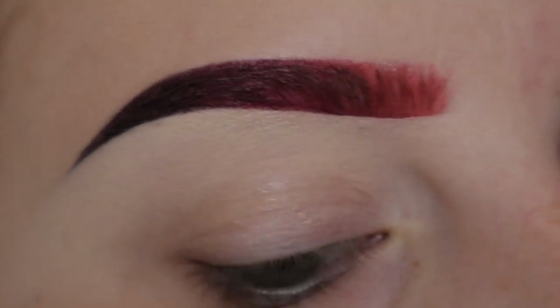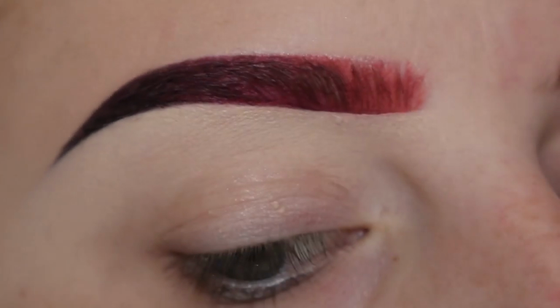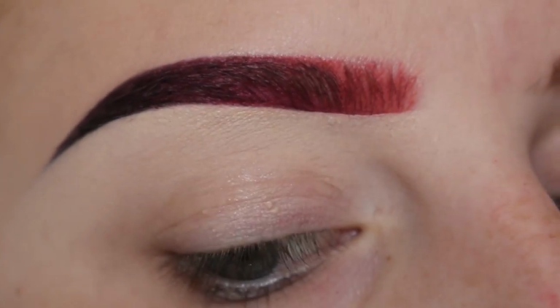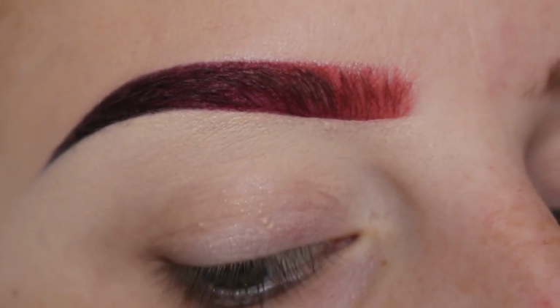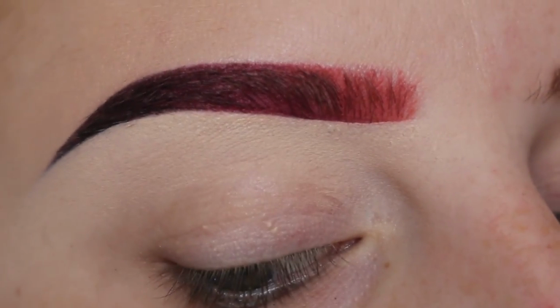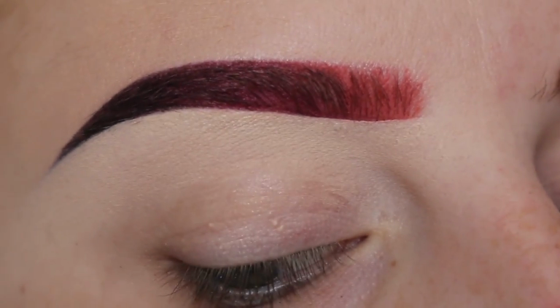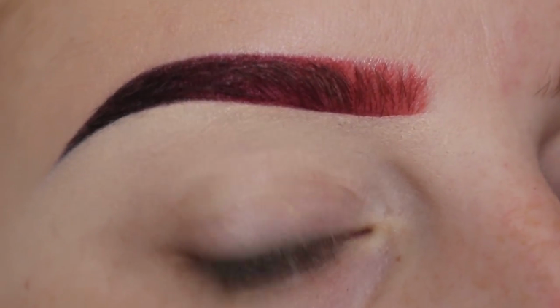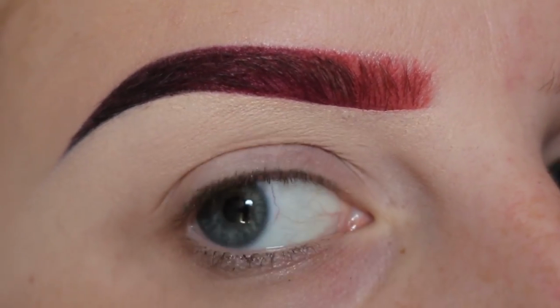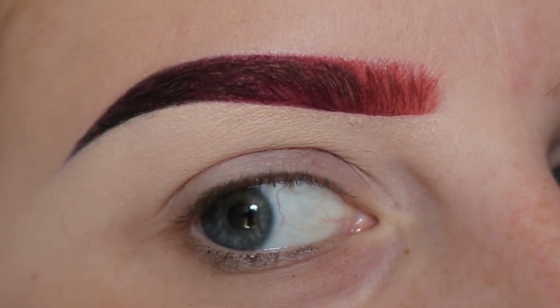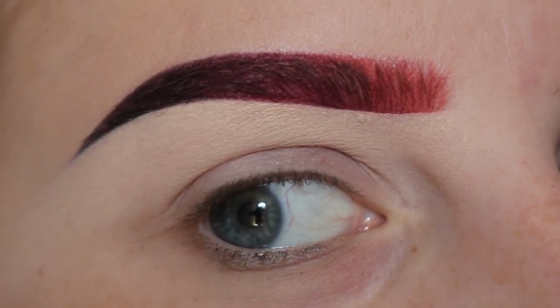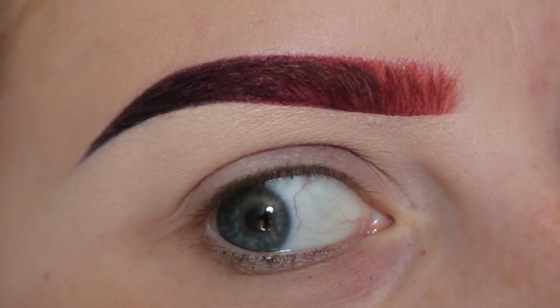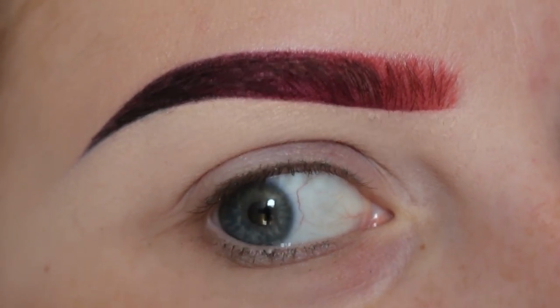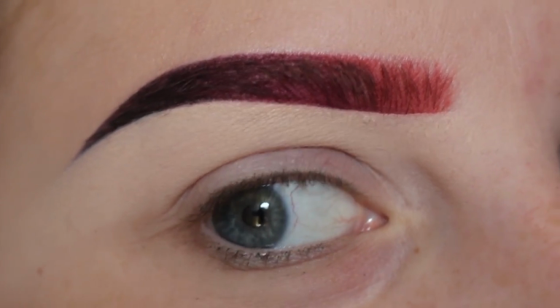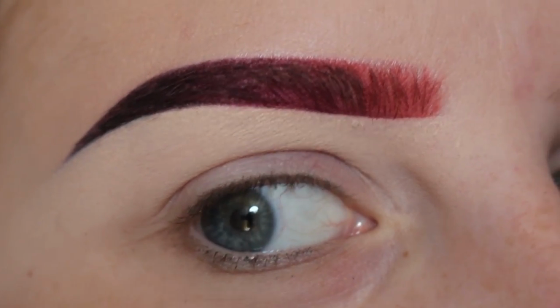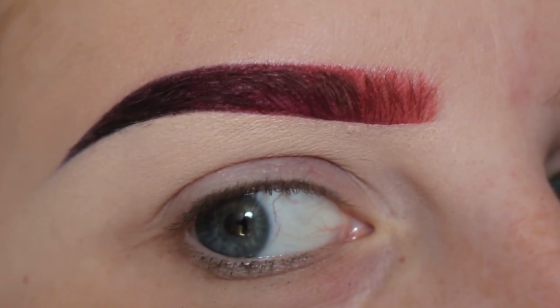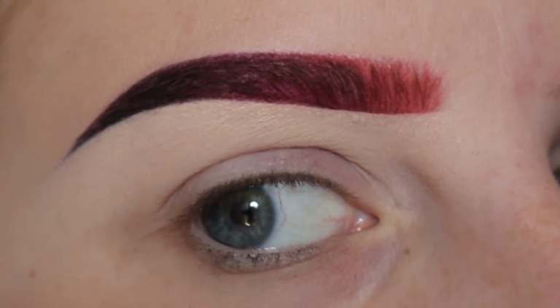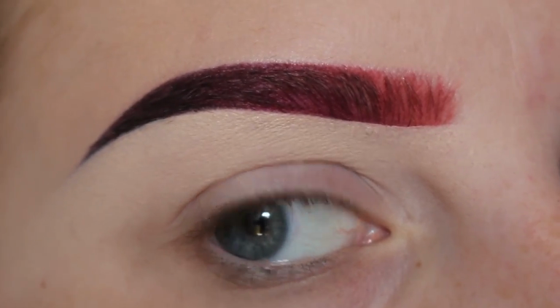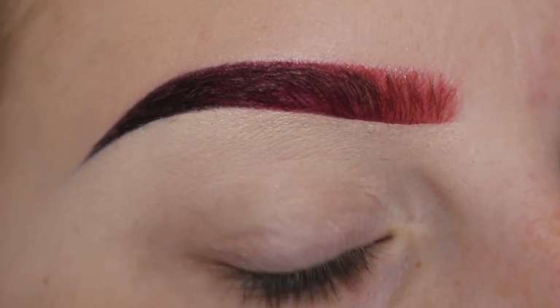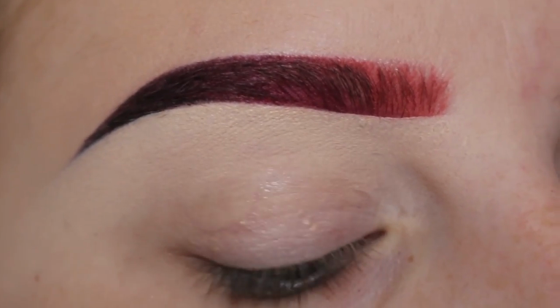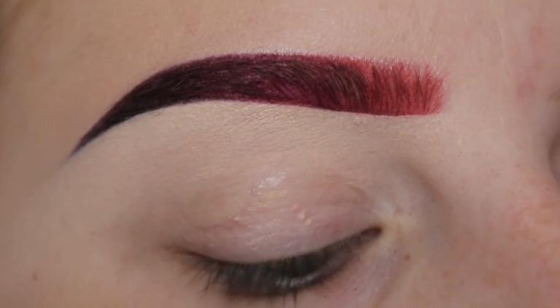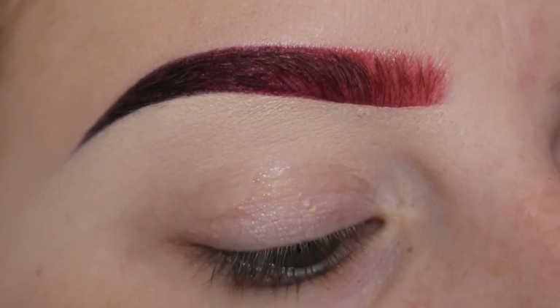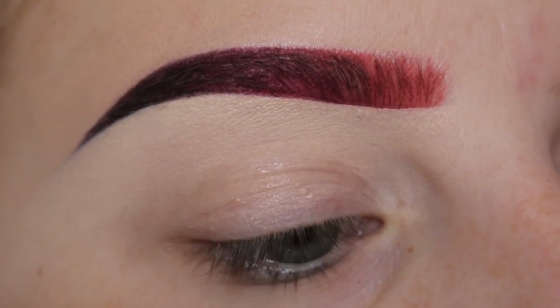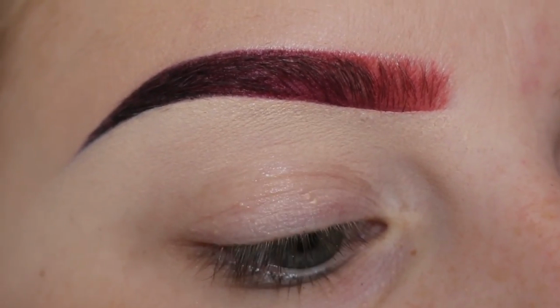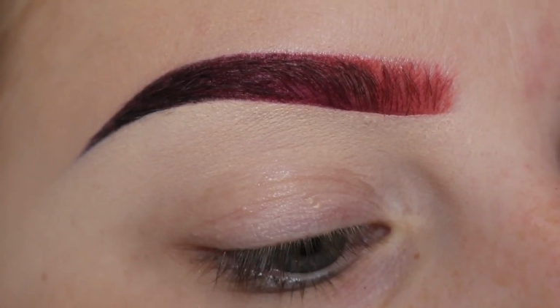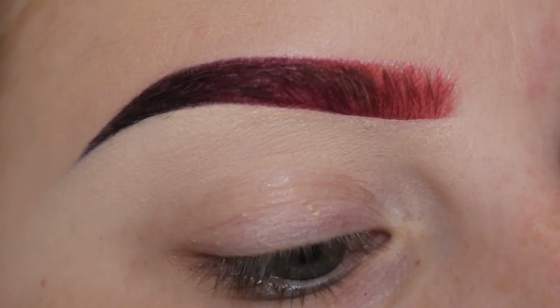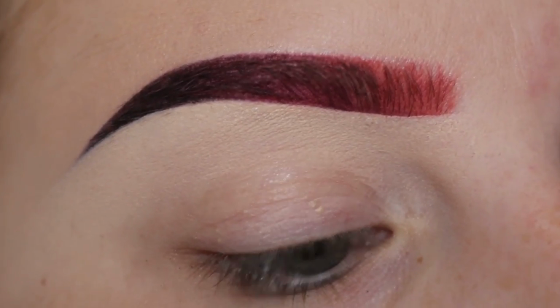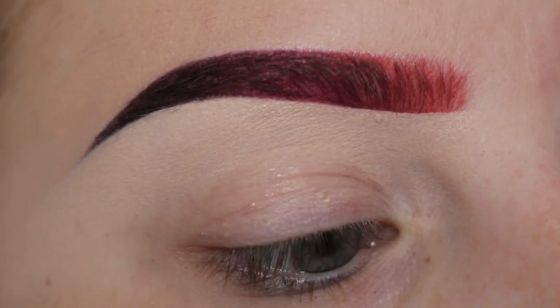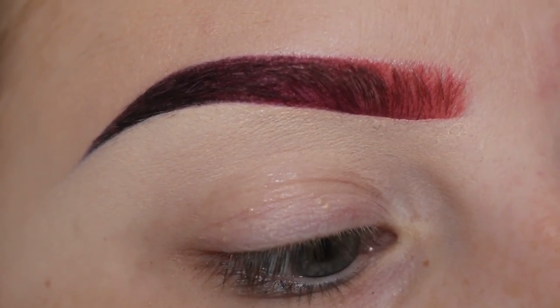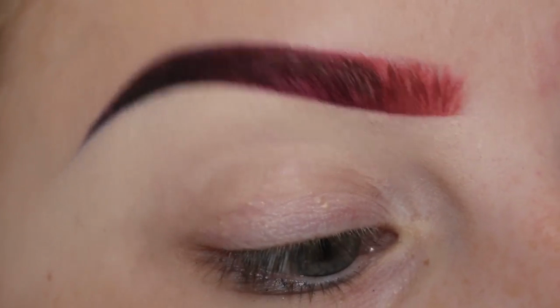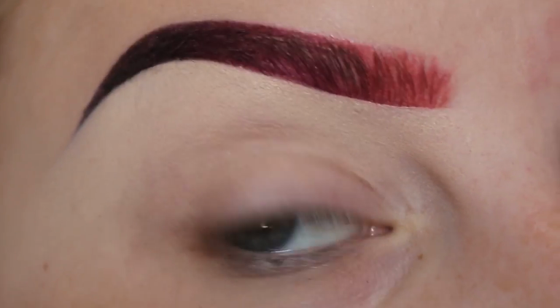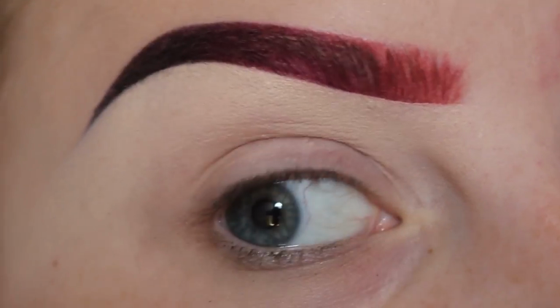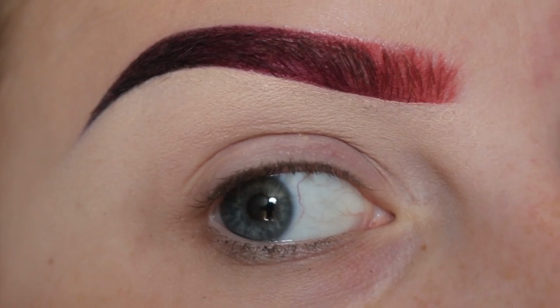Hey guys, in this video I'm going to show you how I get this colored ombre brow.